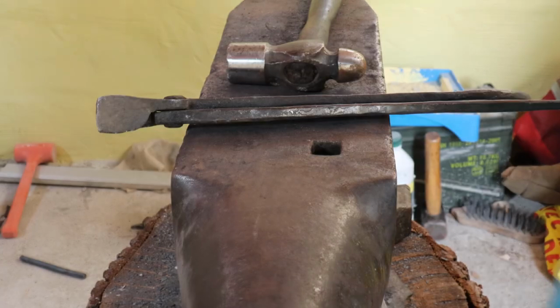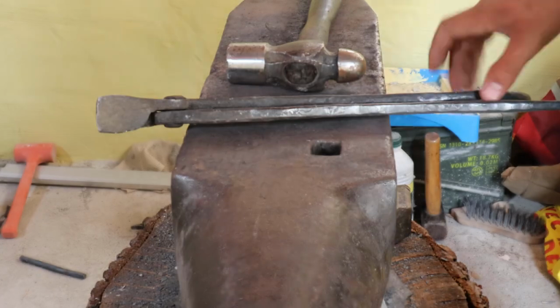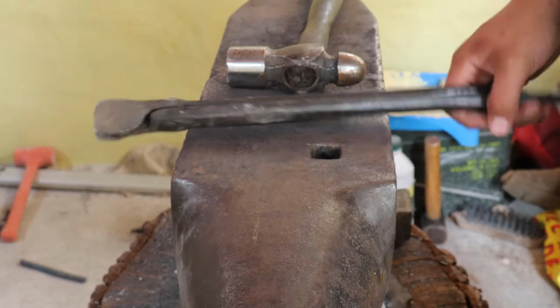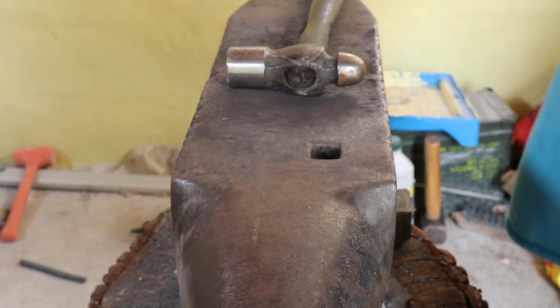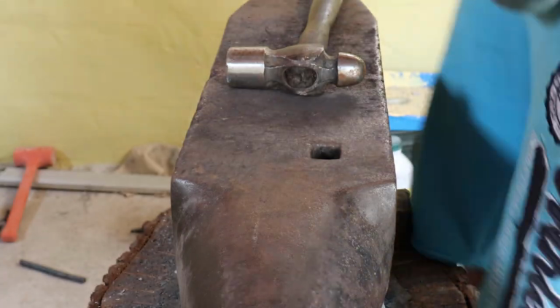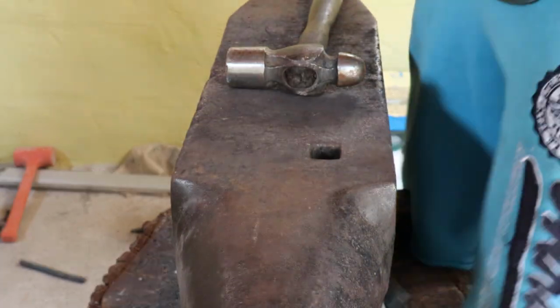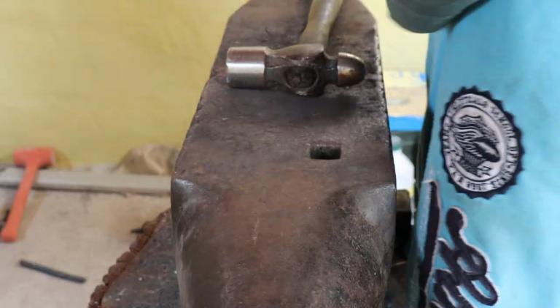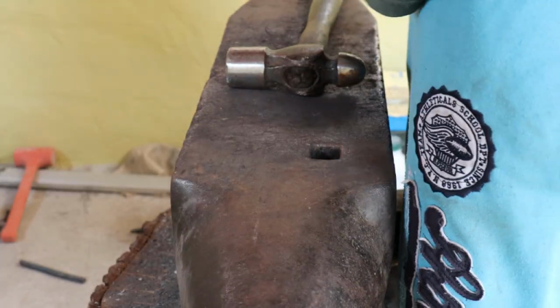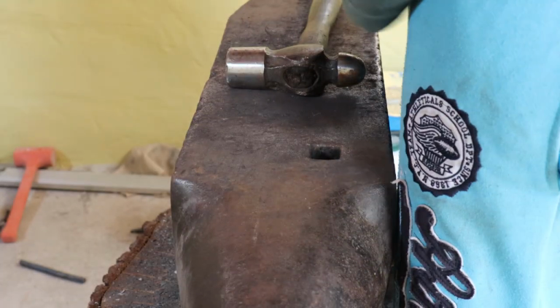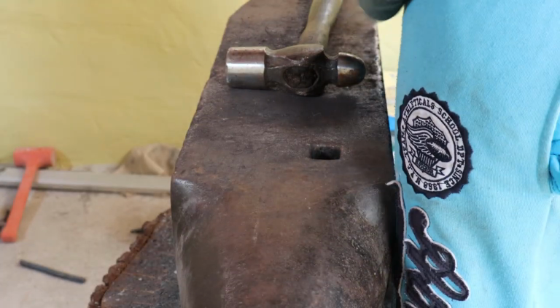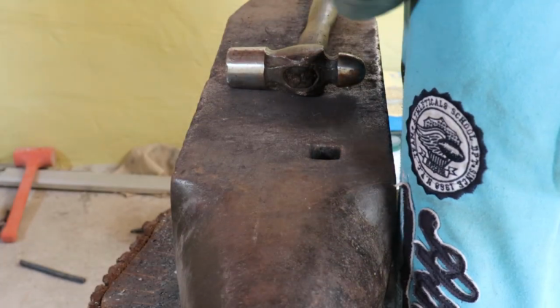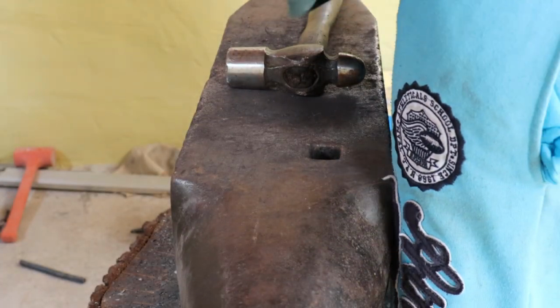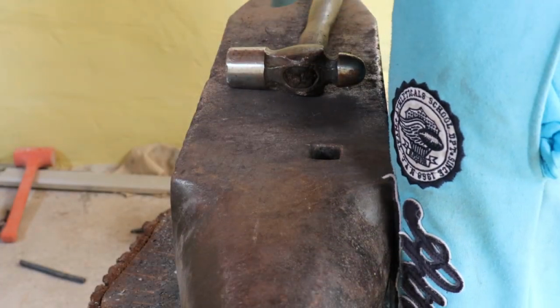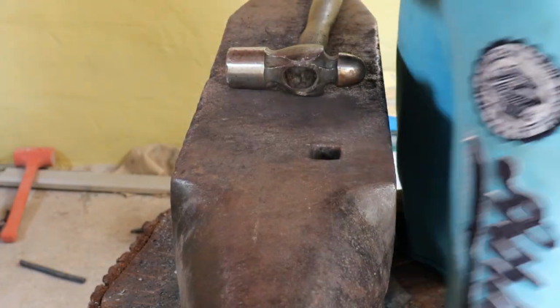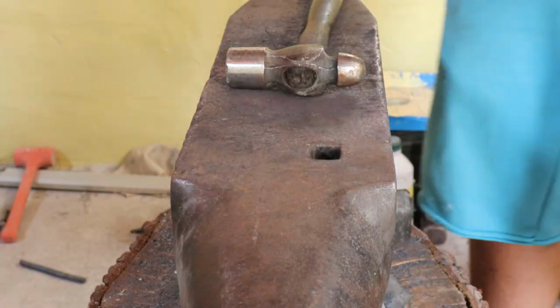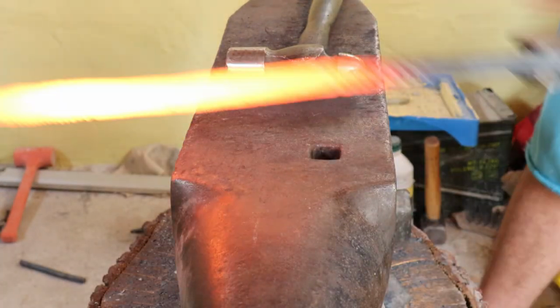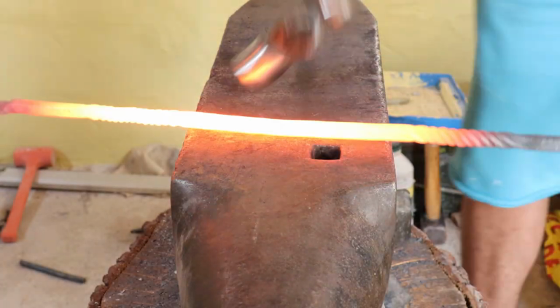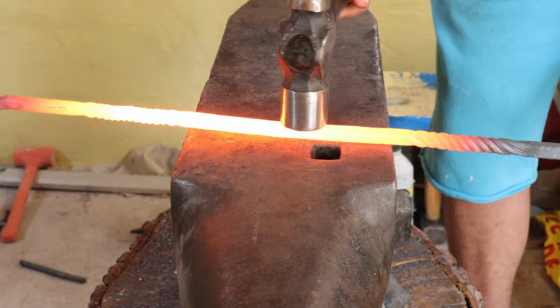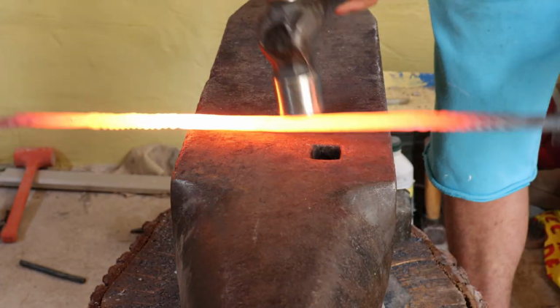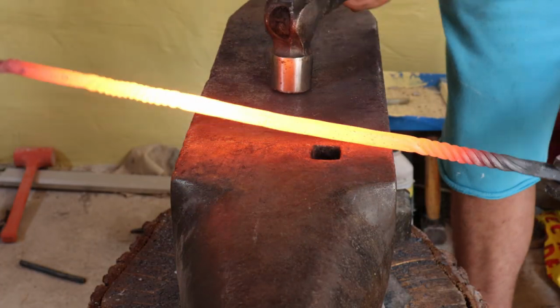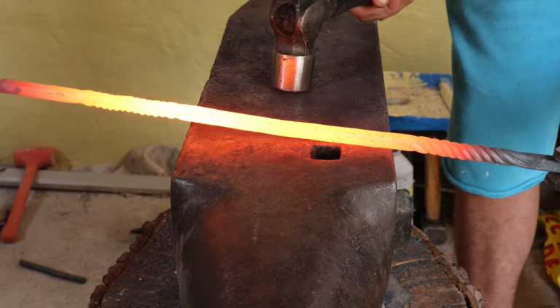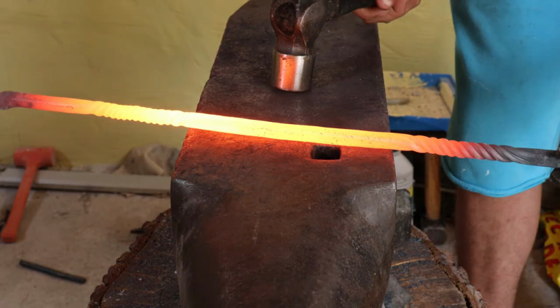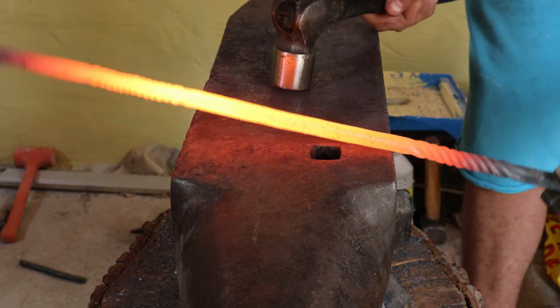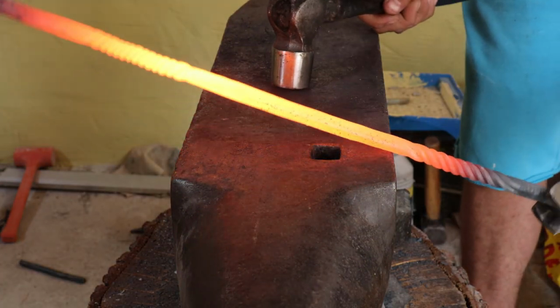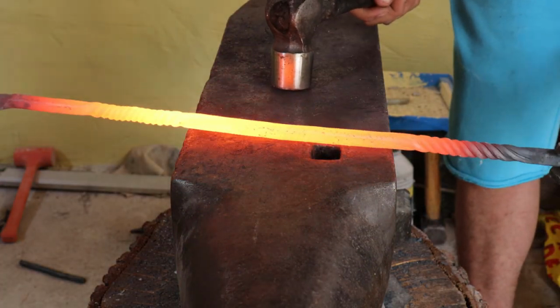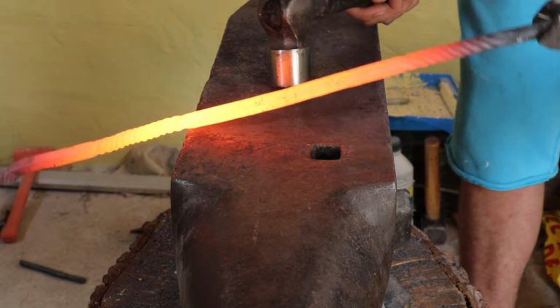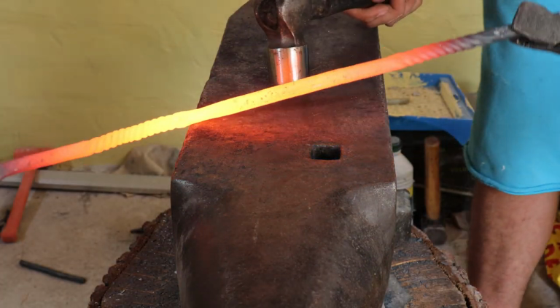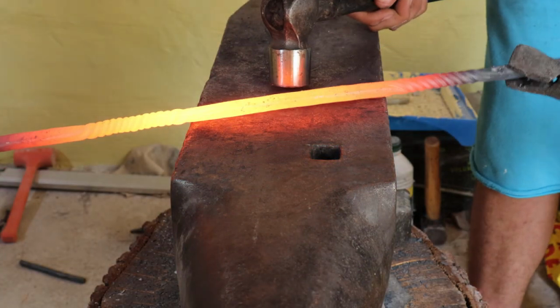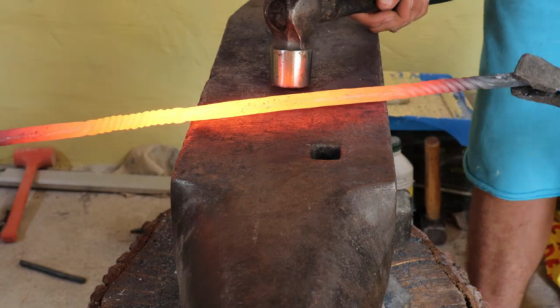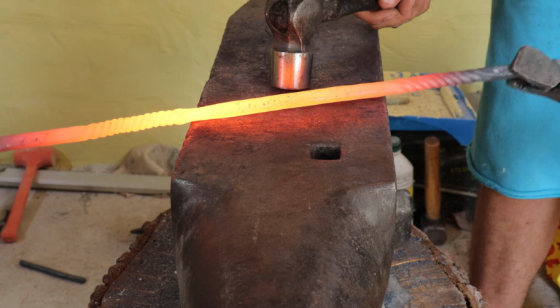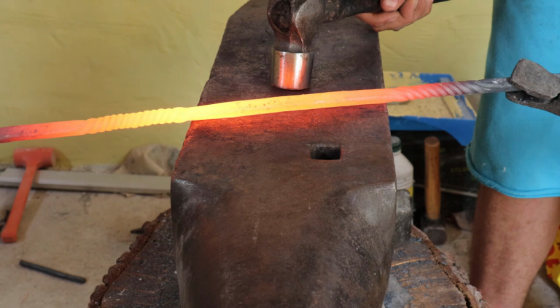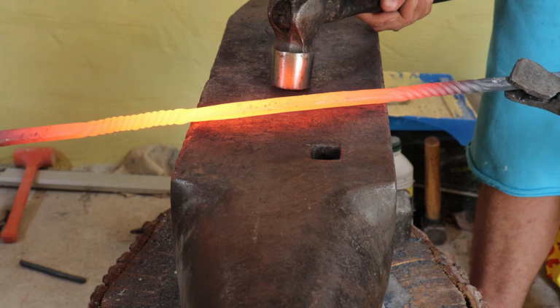Here I'm just drawing out 14 centimeters in the middle of the bar to make the spring.